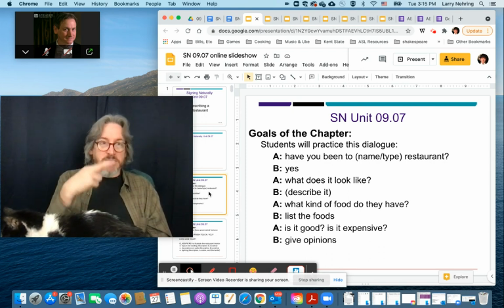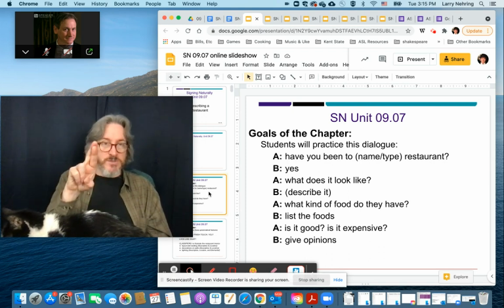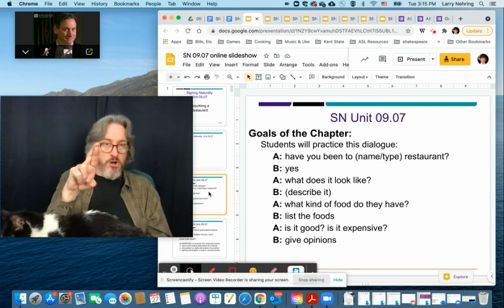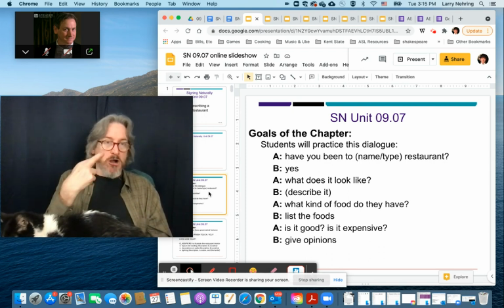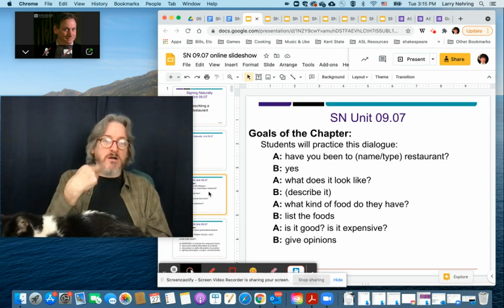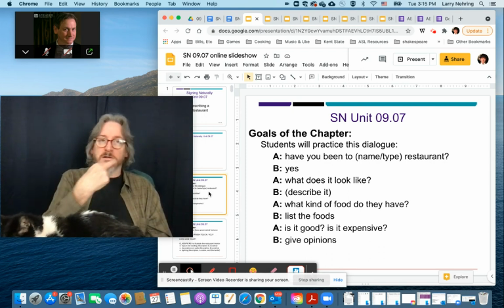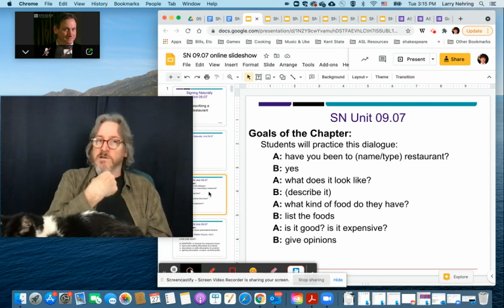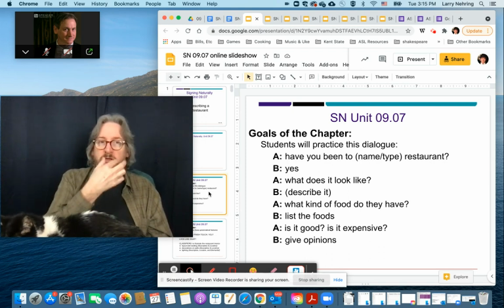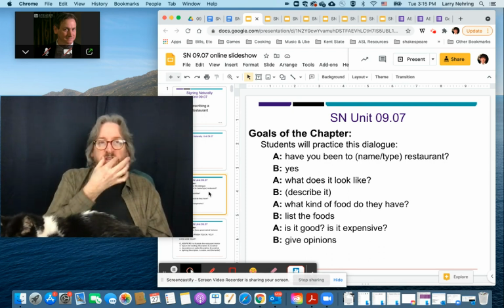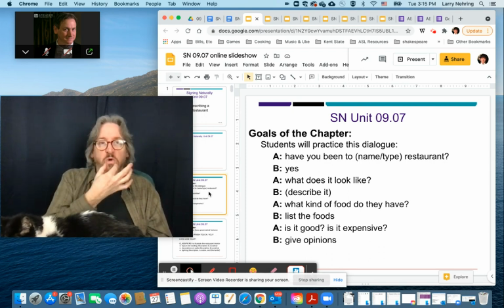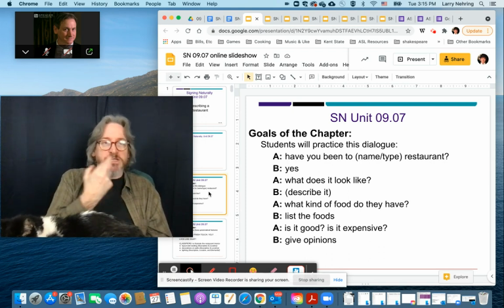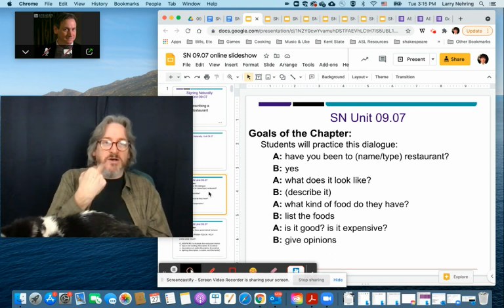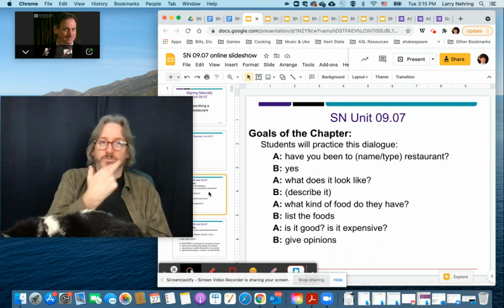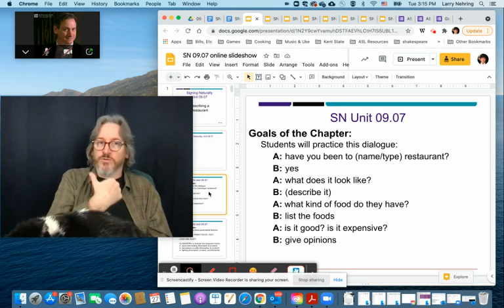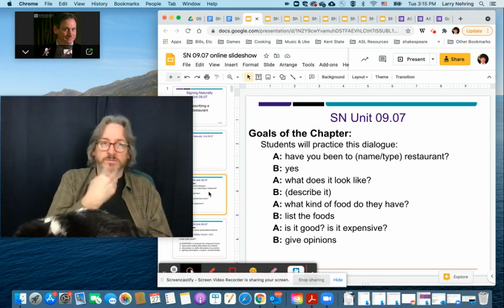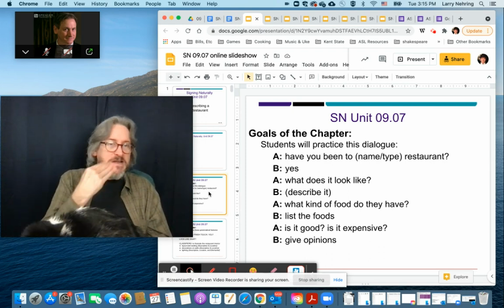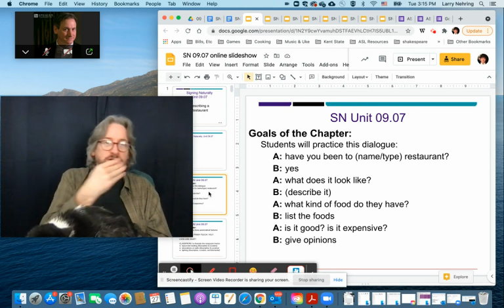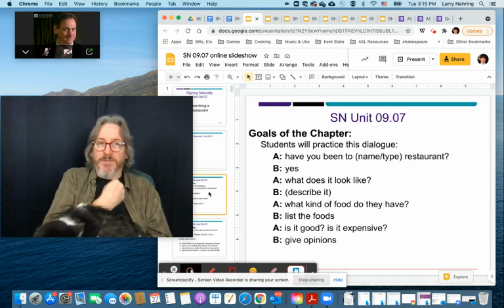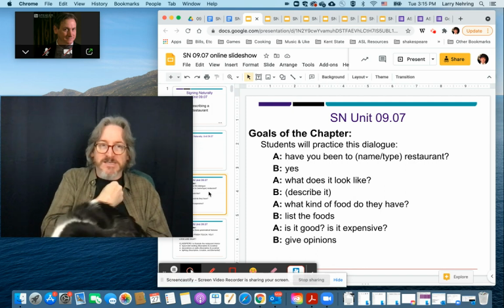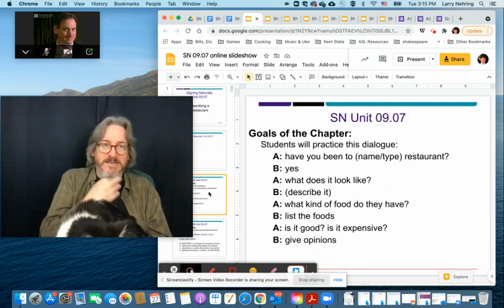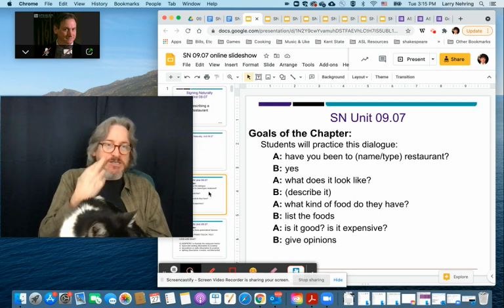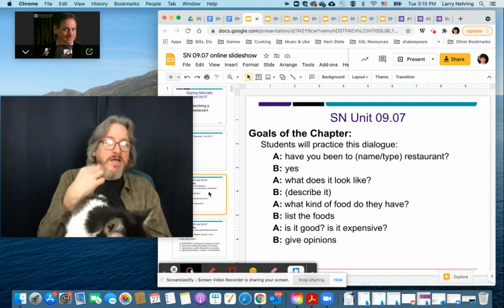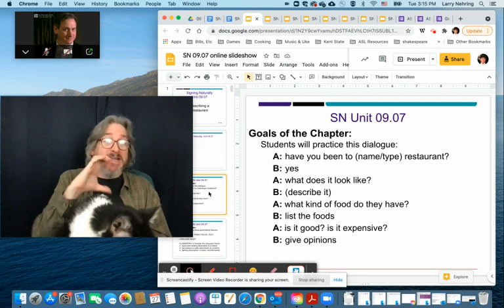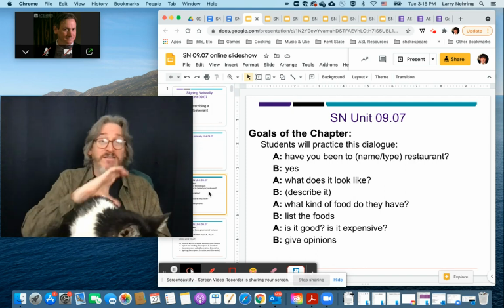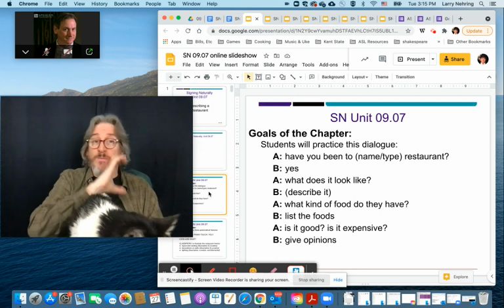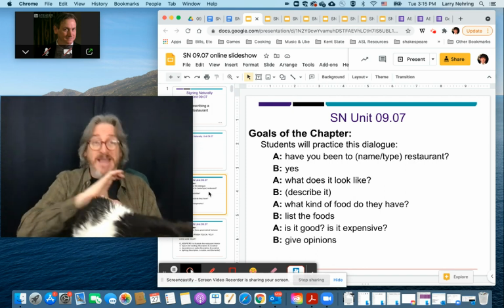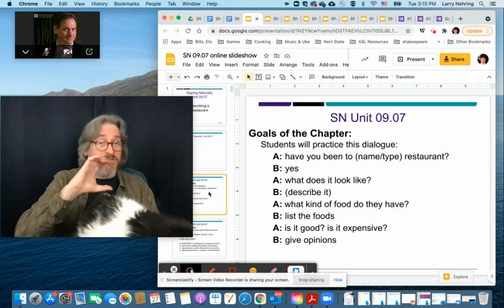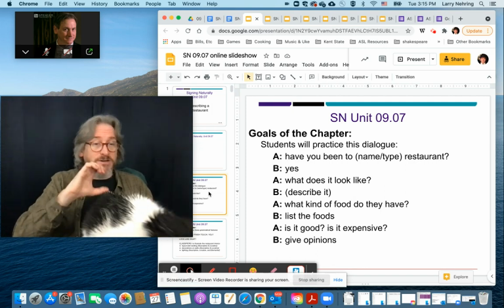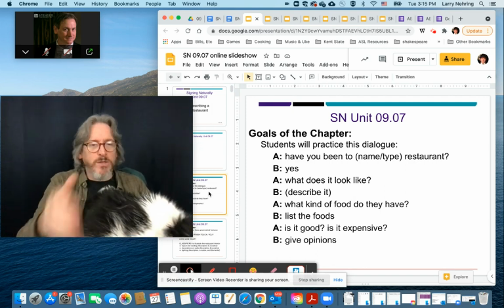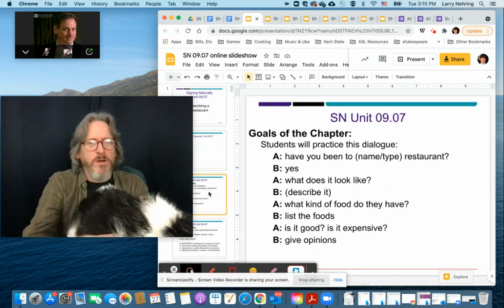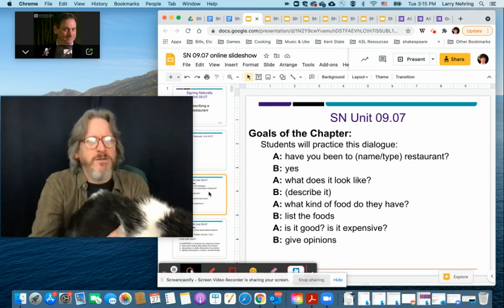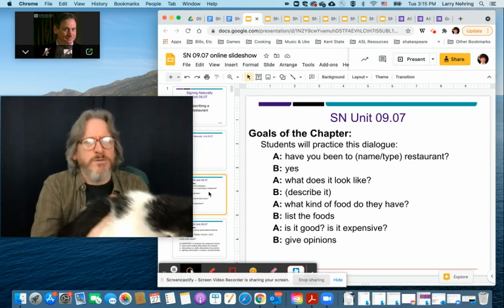The sign for napkin is similar. If you remember cafeteria — so here, you do this. A couple of vocab things from this one: restaurant we've got.